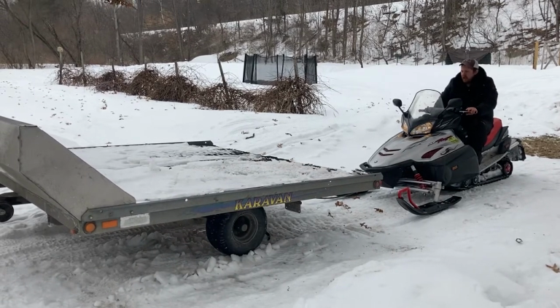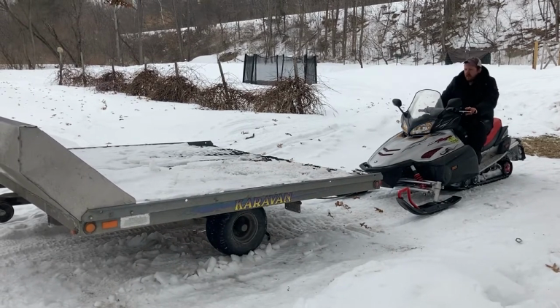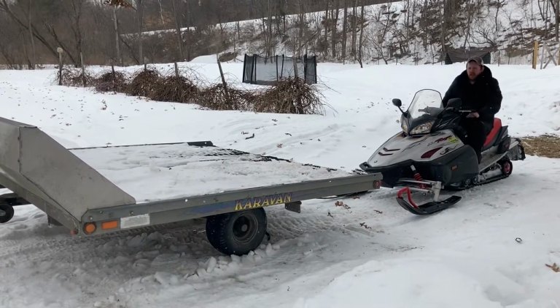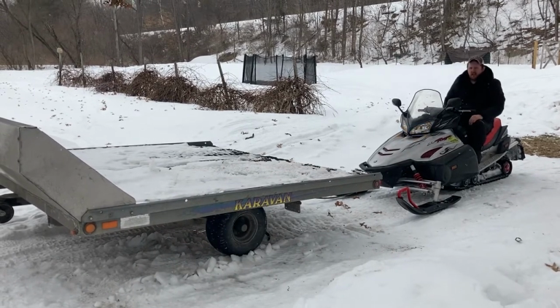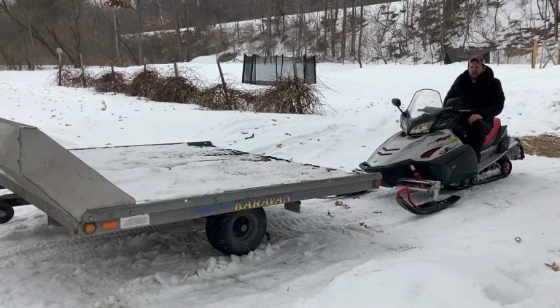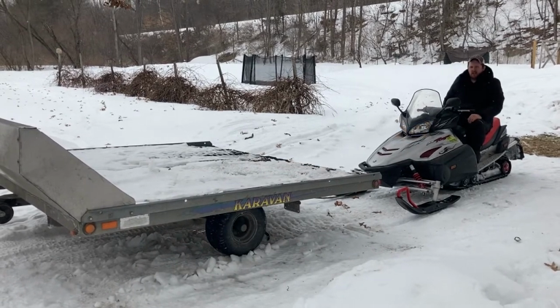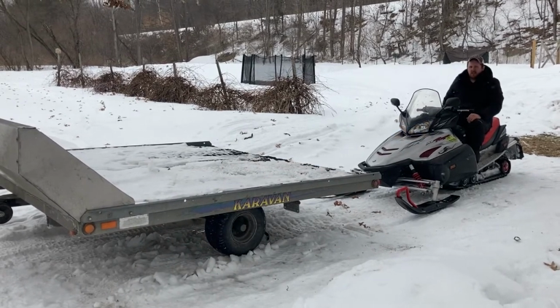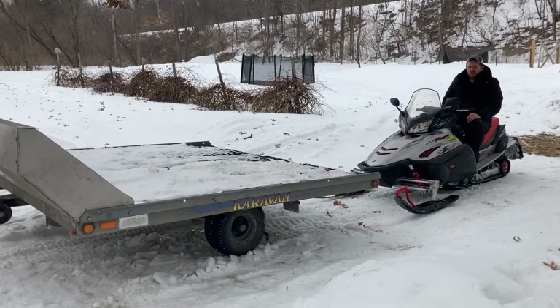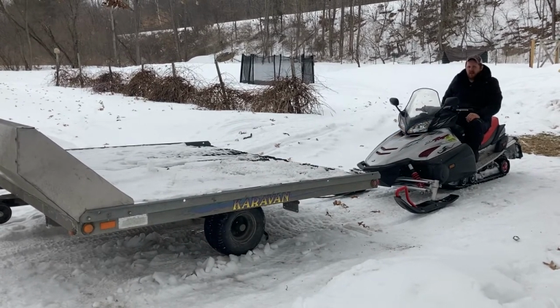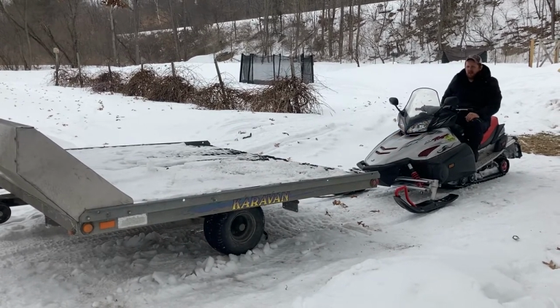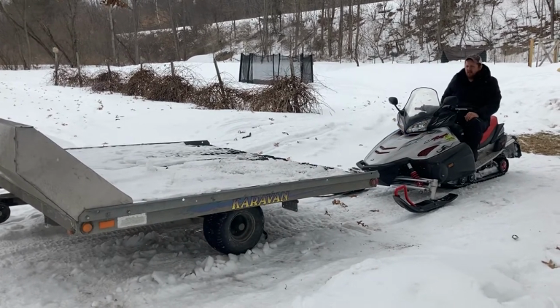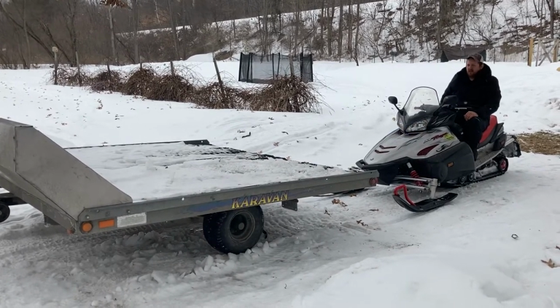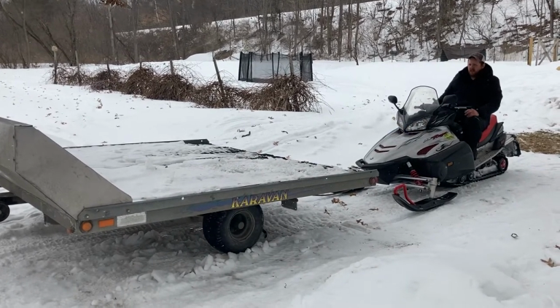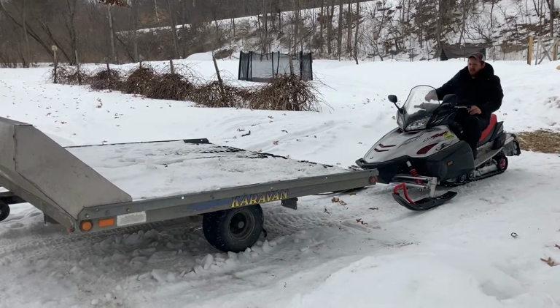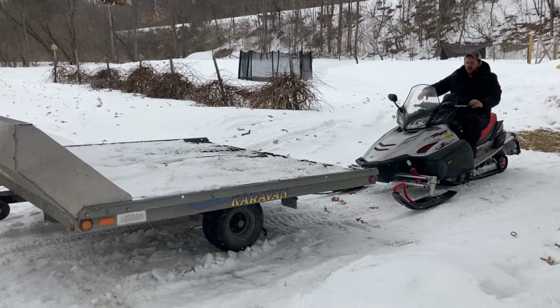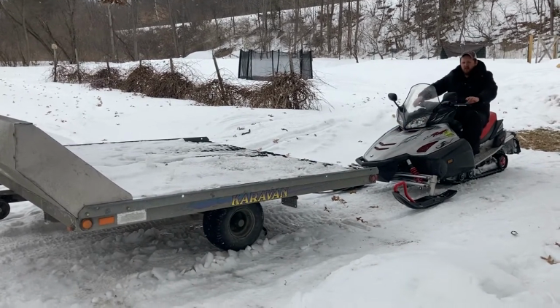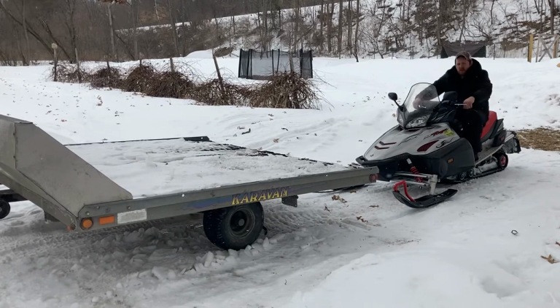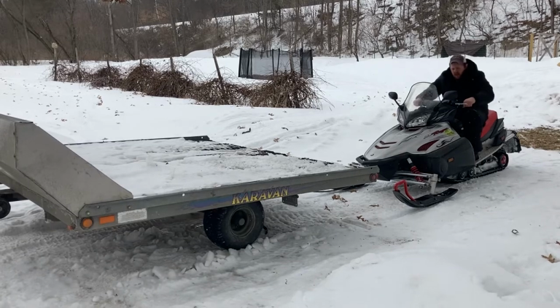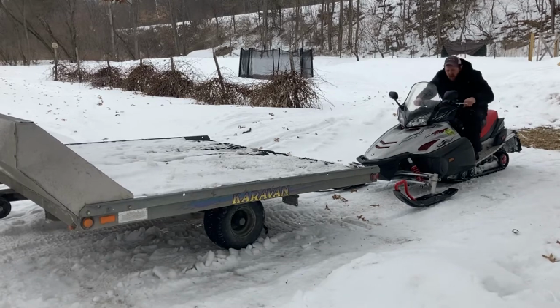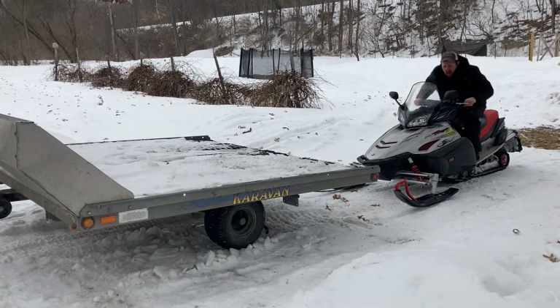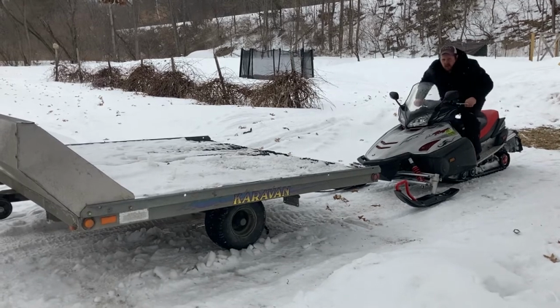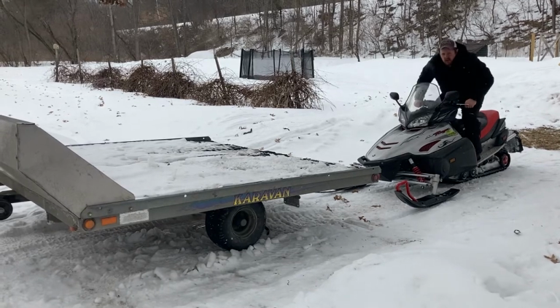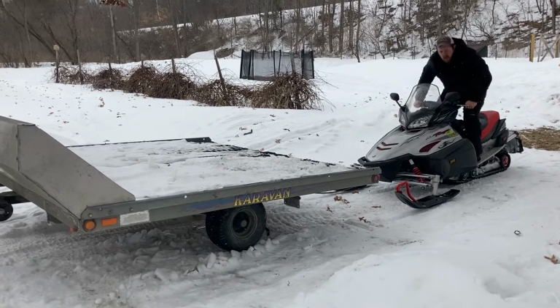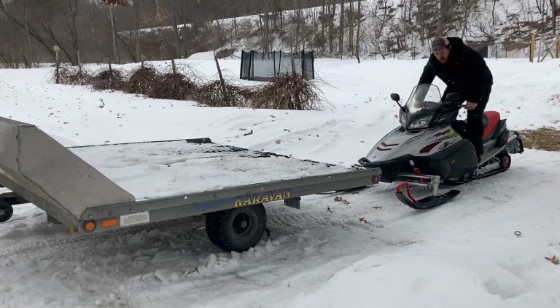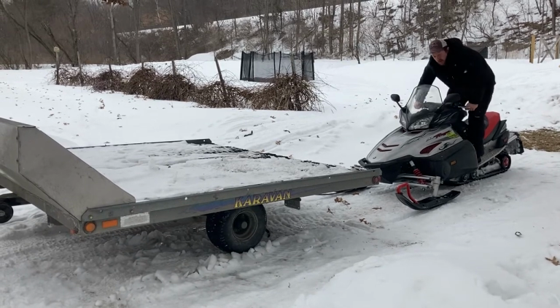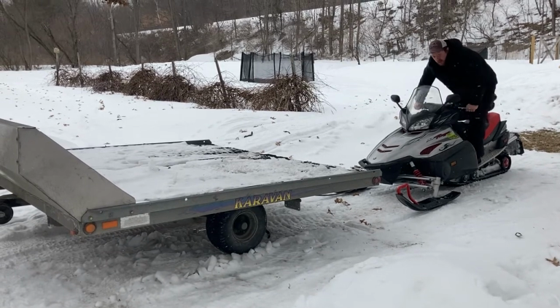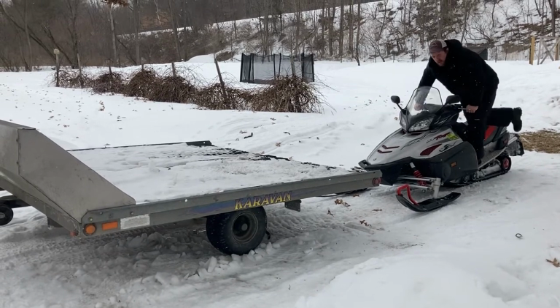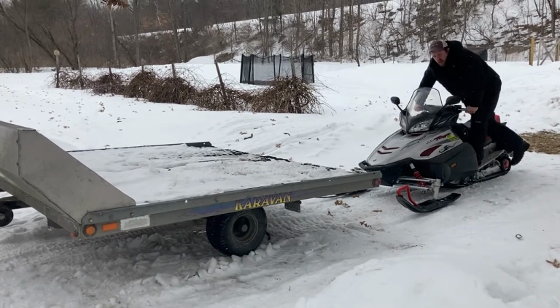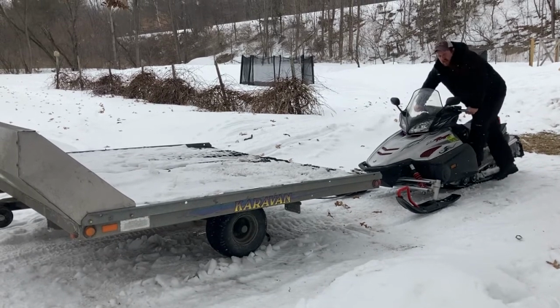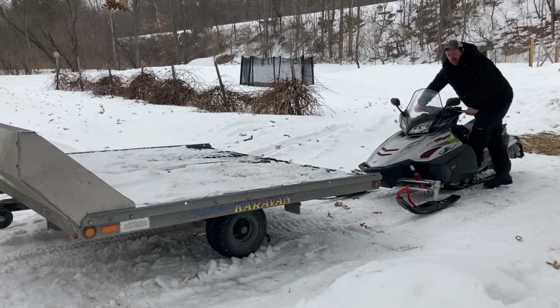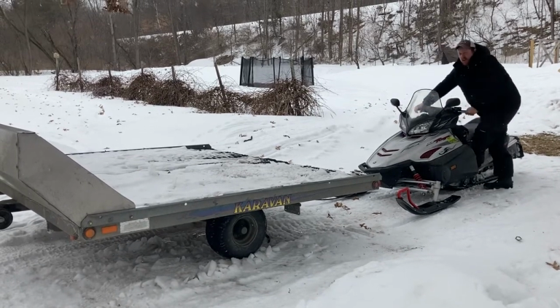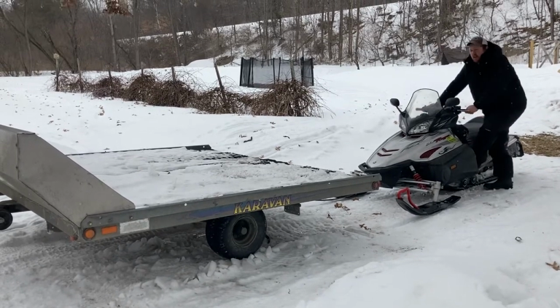And that's how you load and unload a snowmobile on a tilt trailer.